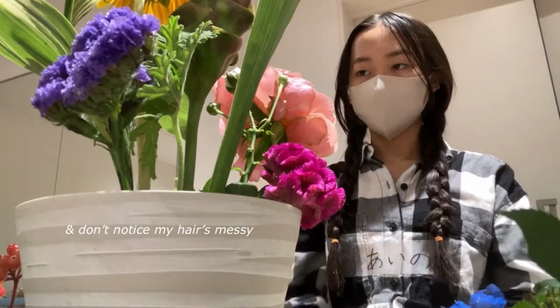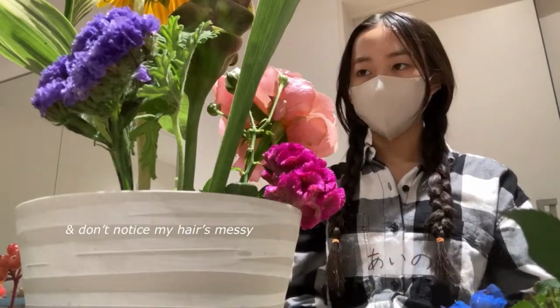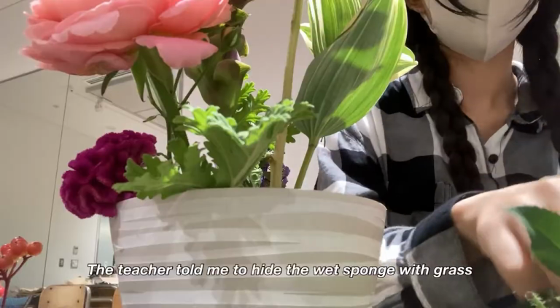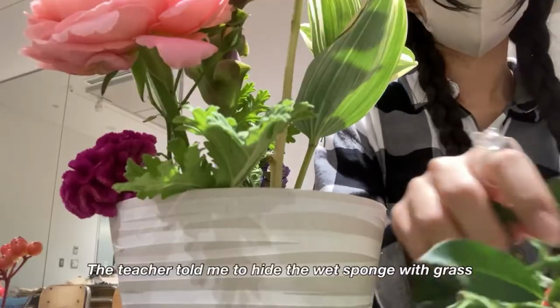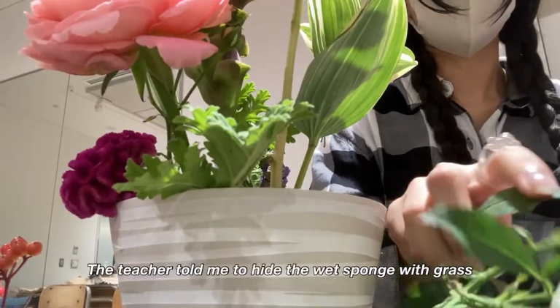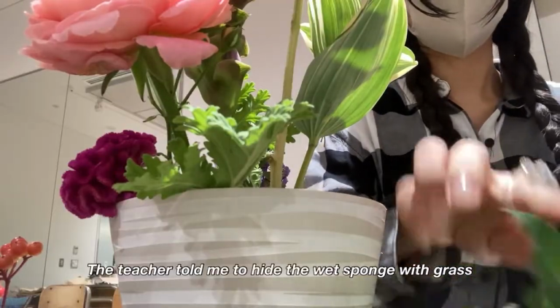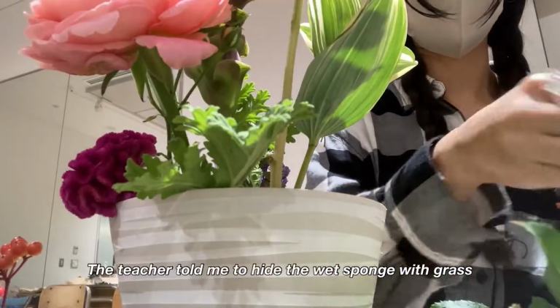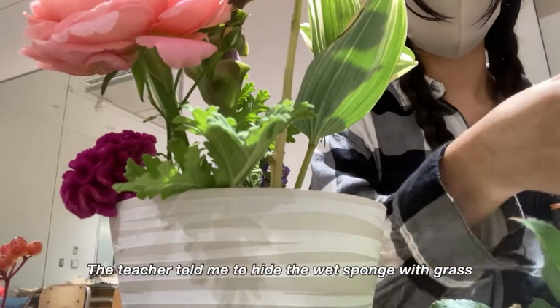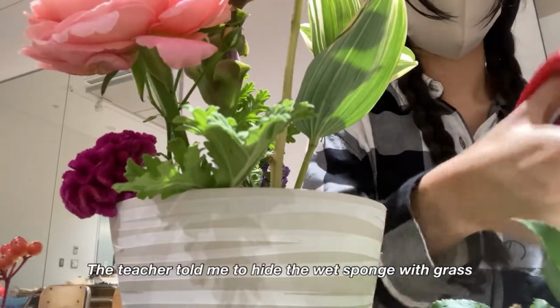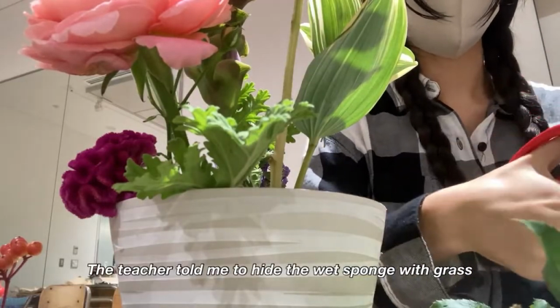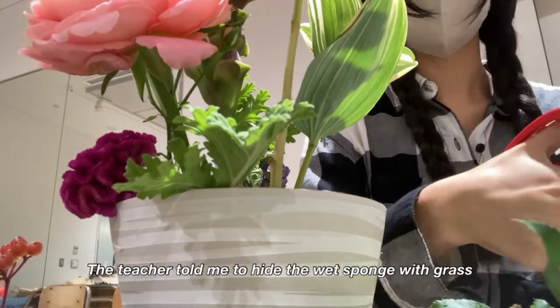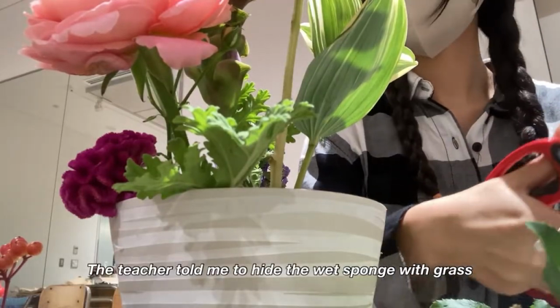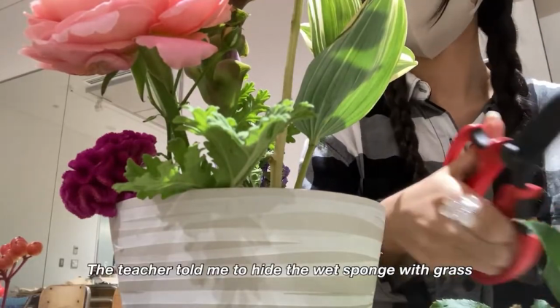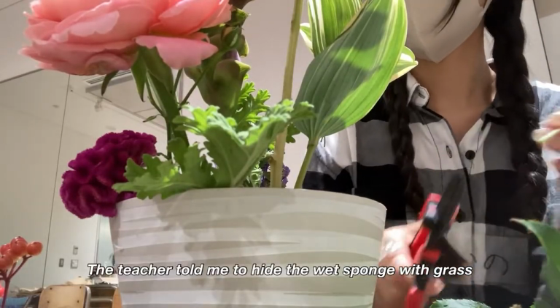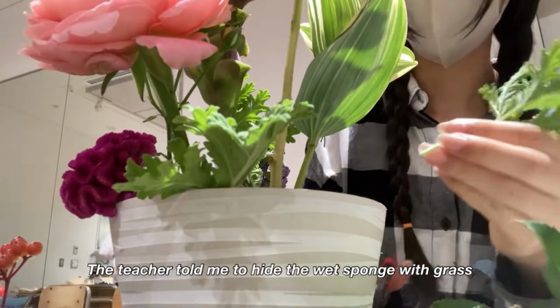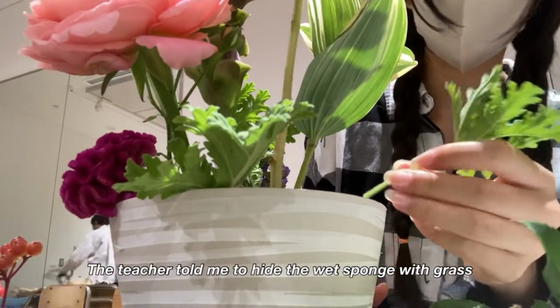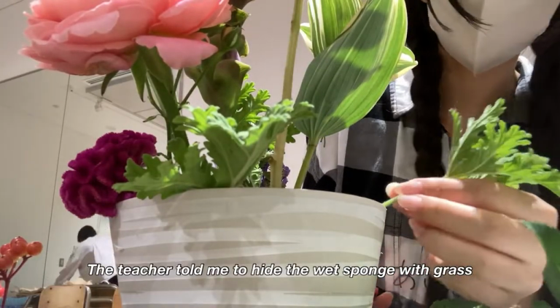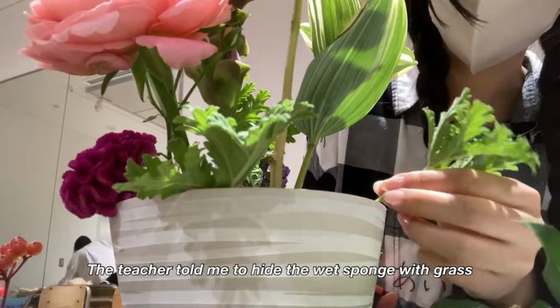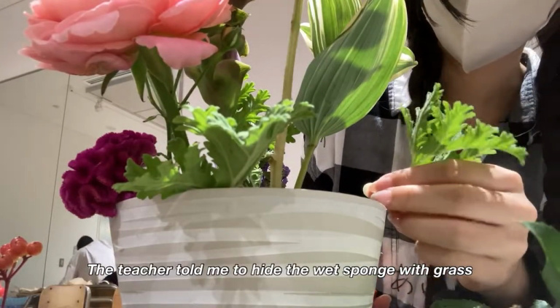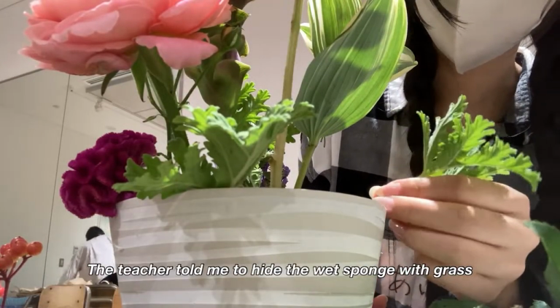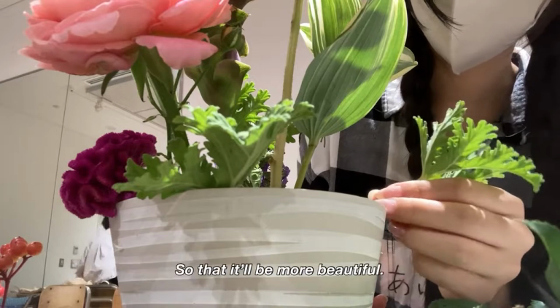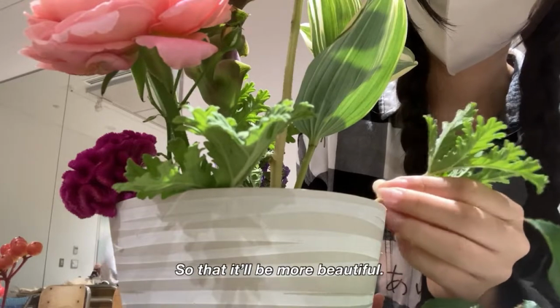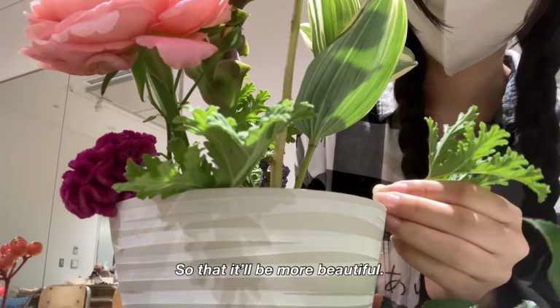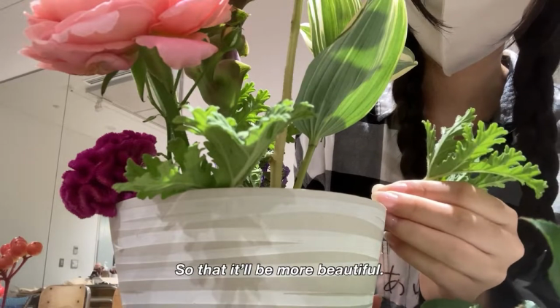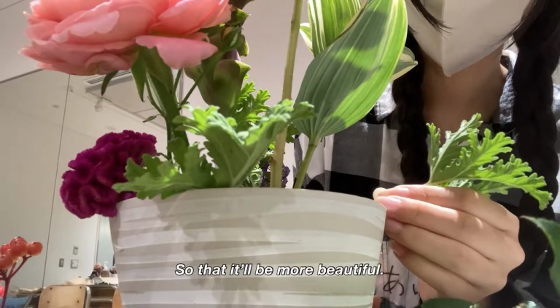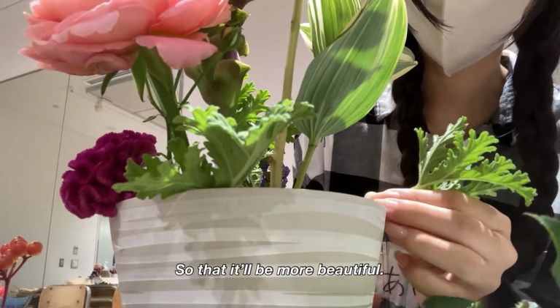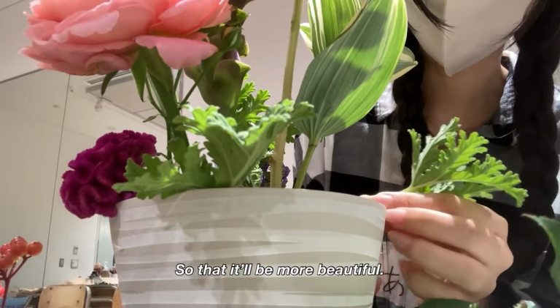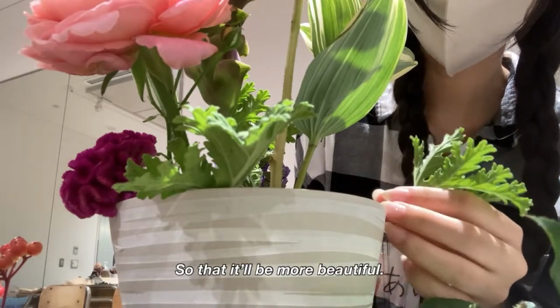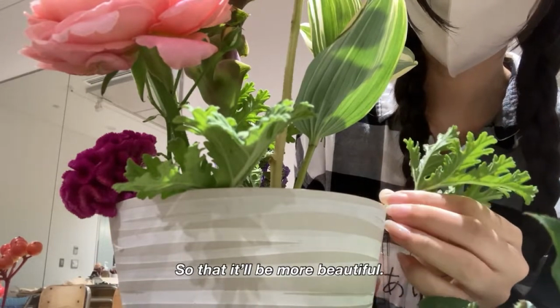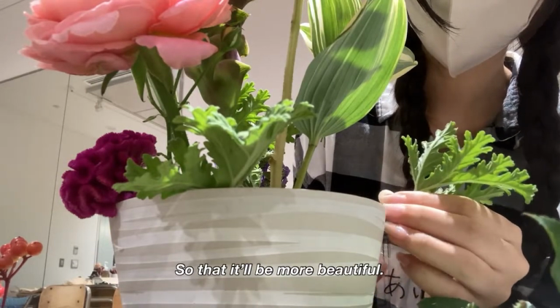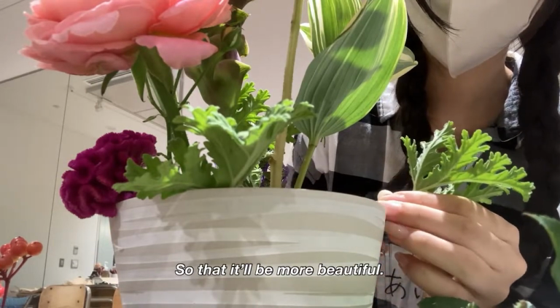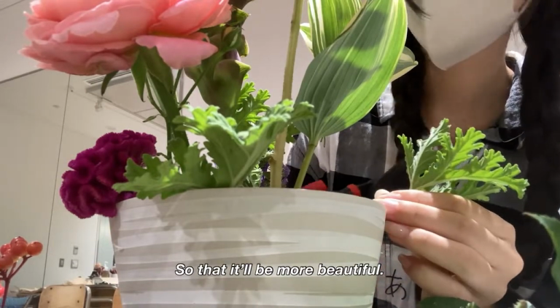The teacher taught me to hide the wet sponge with grass so that the arrangement will look more beautiful.